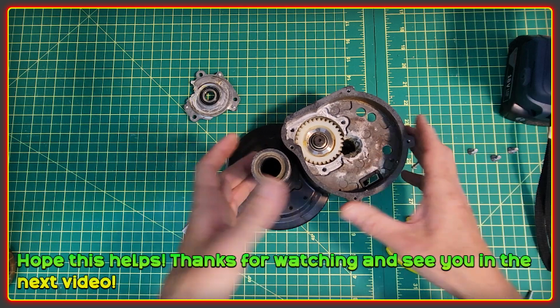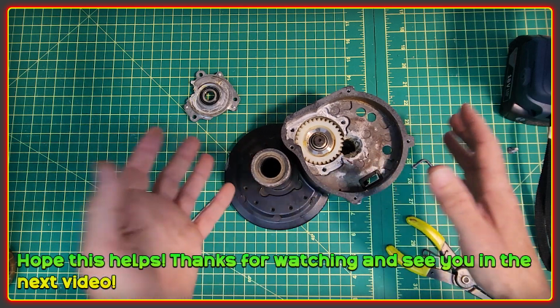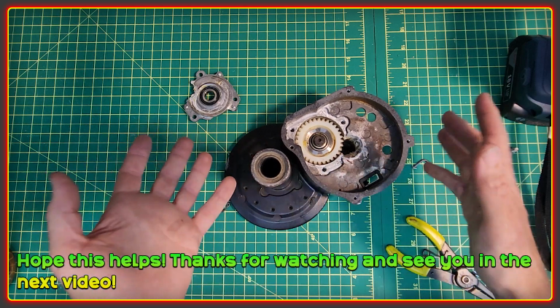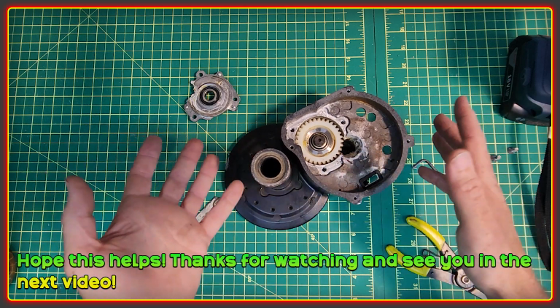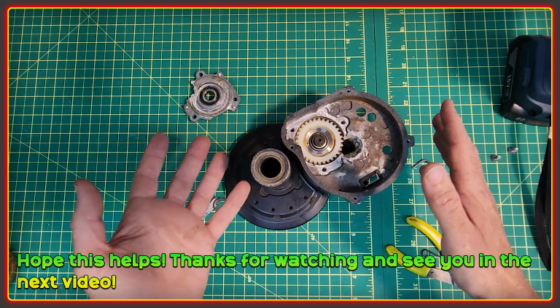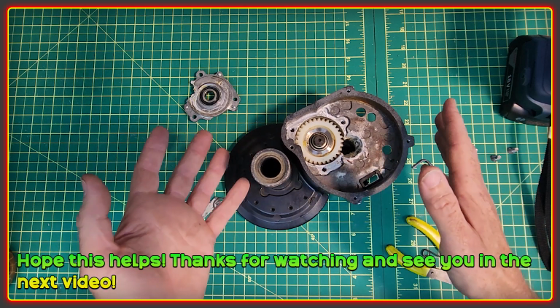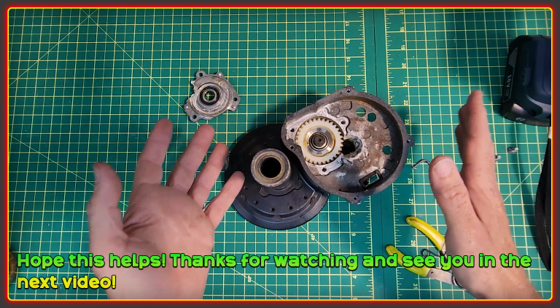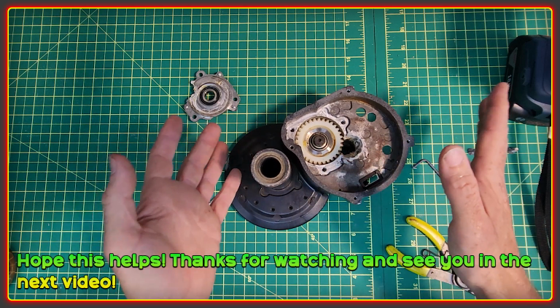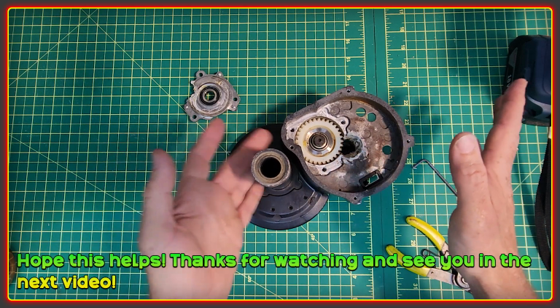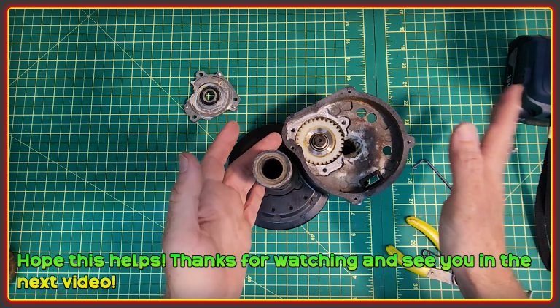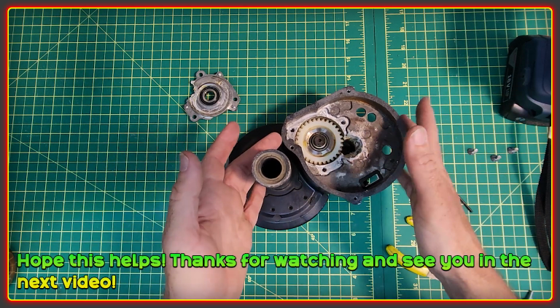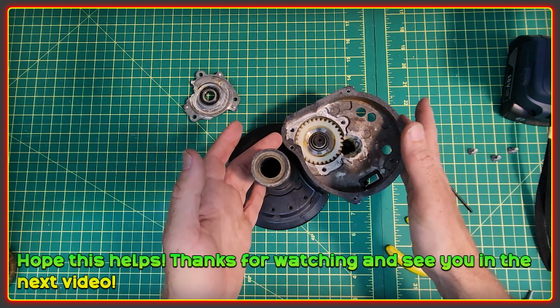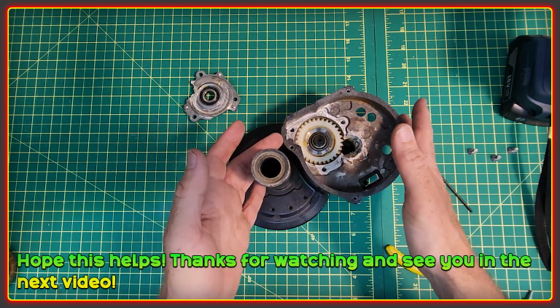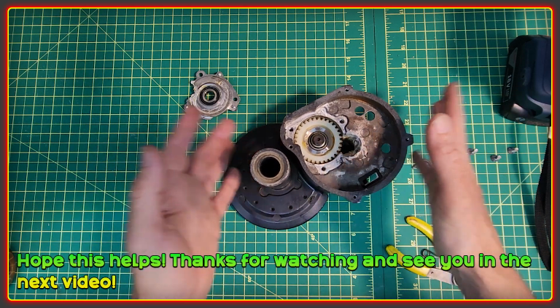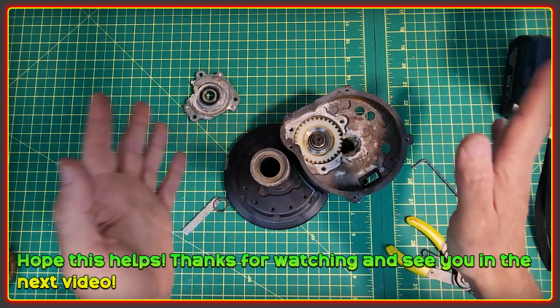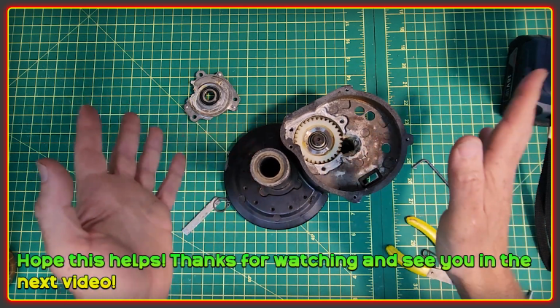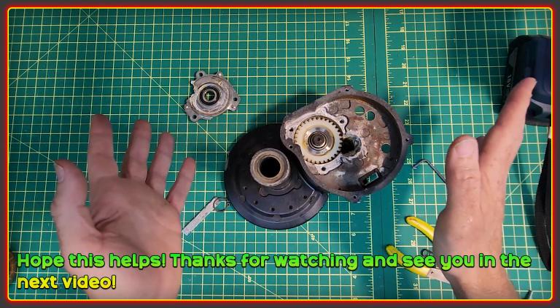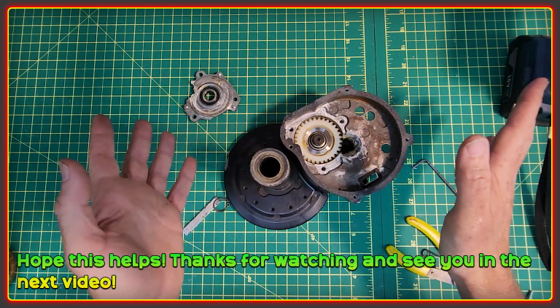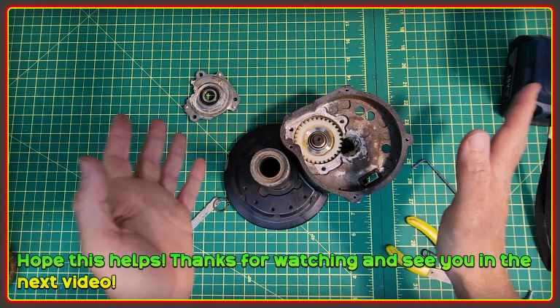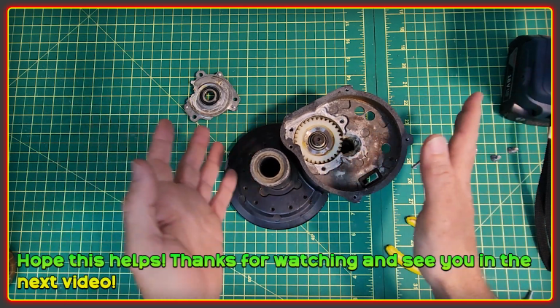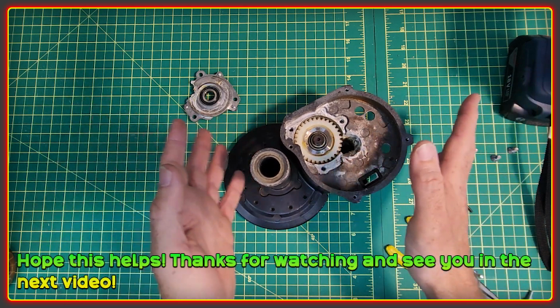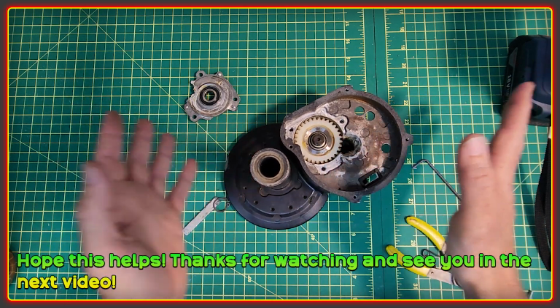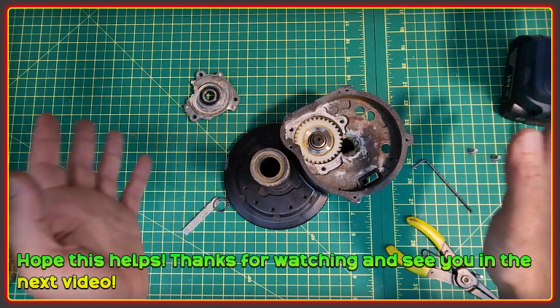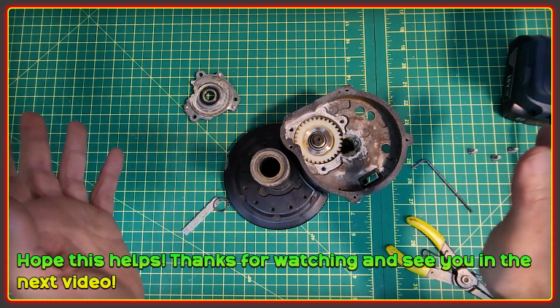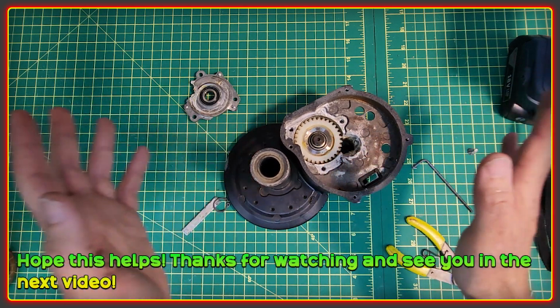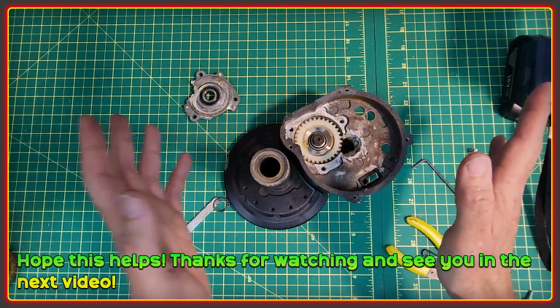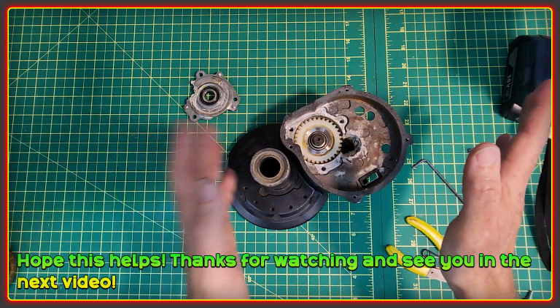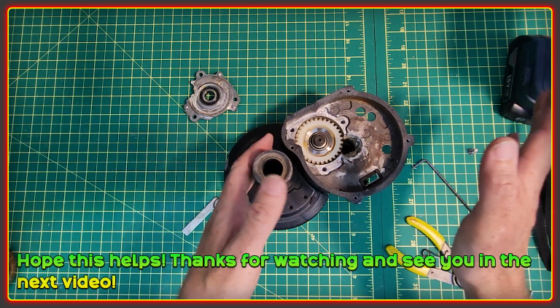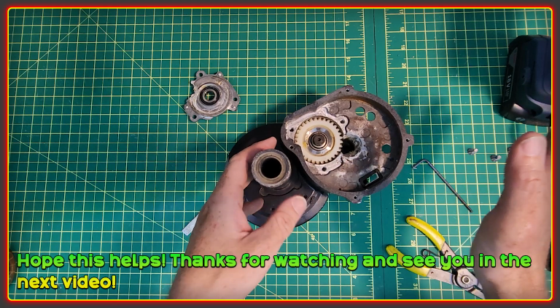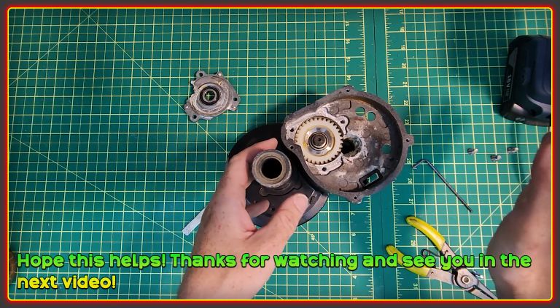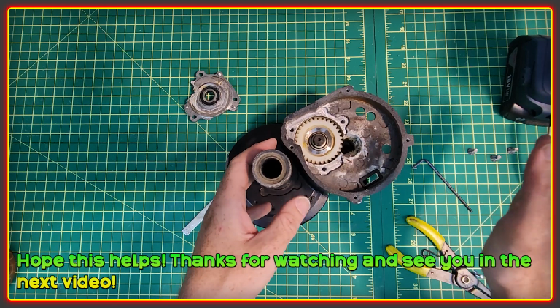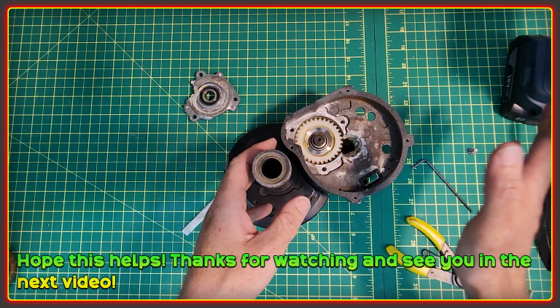Hopefully this helps a few people. Thanks for watching the video and I'll see you in the next one. Cheers.